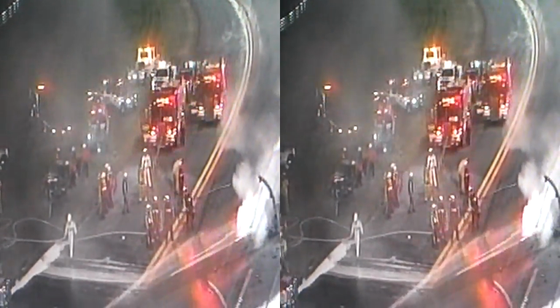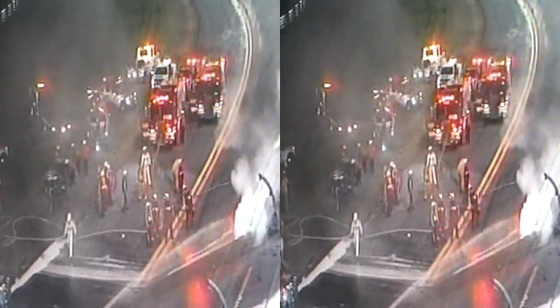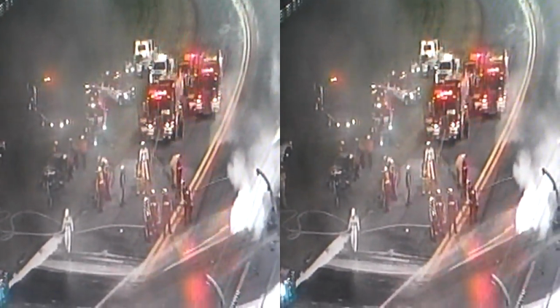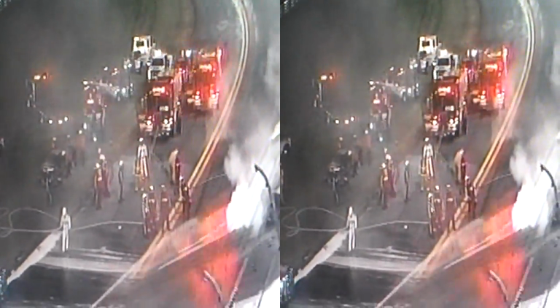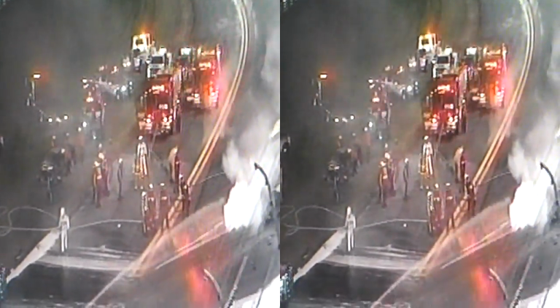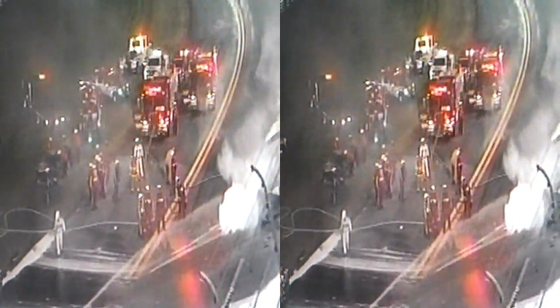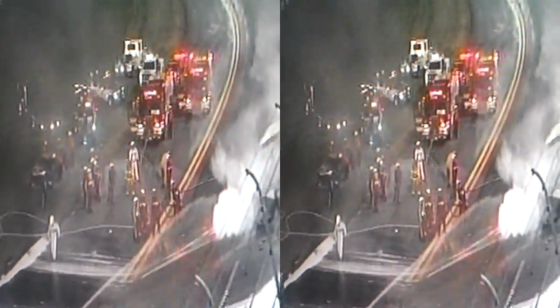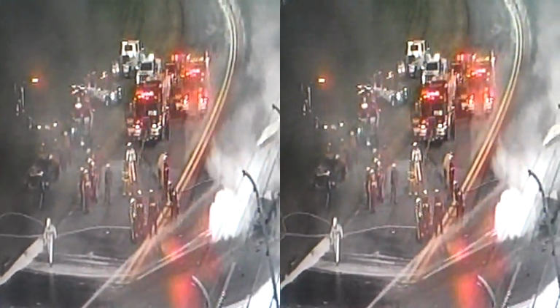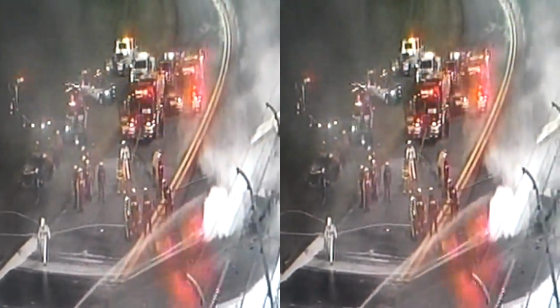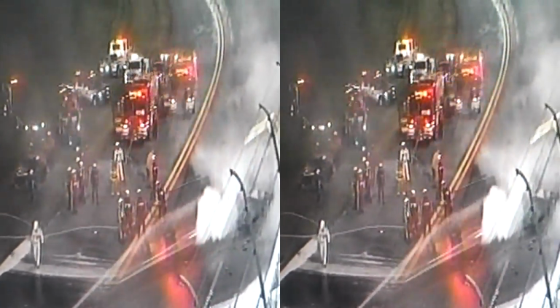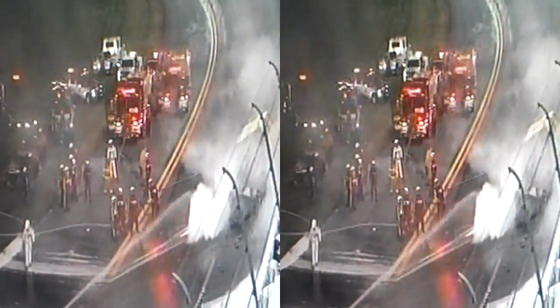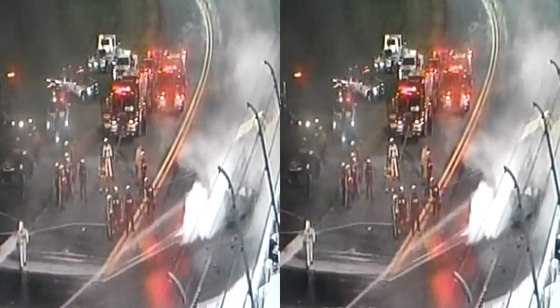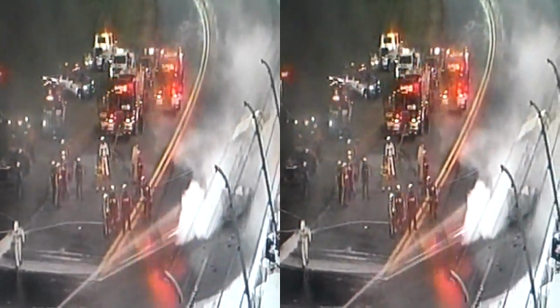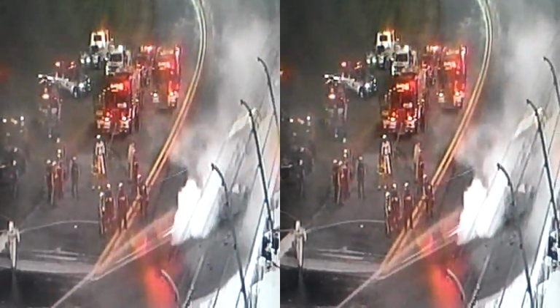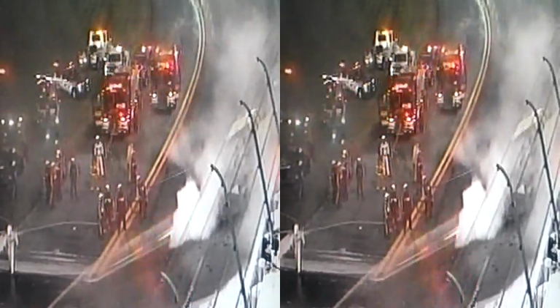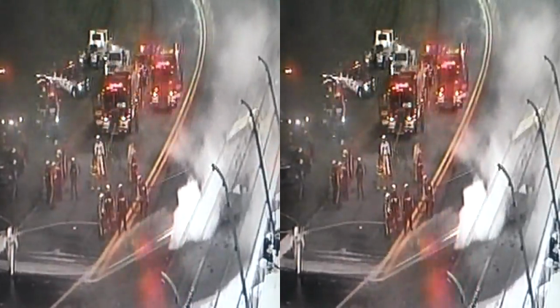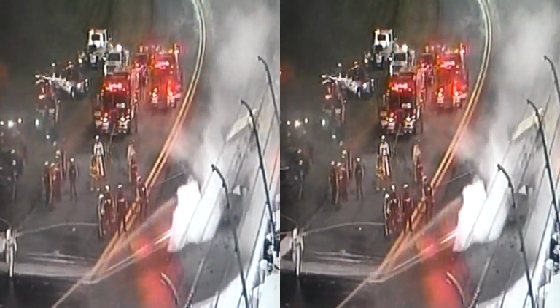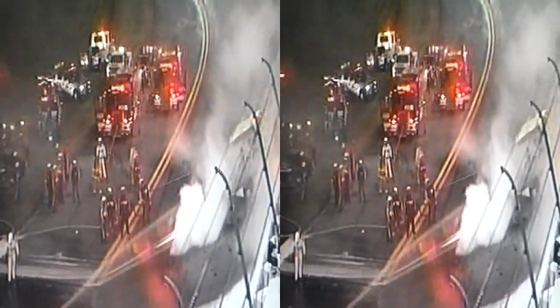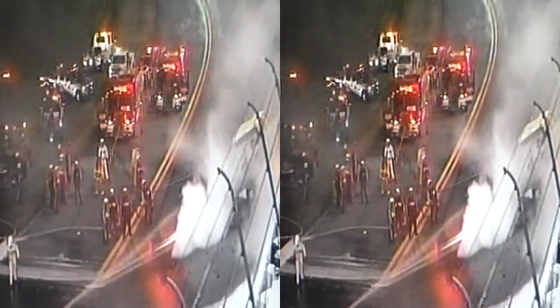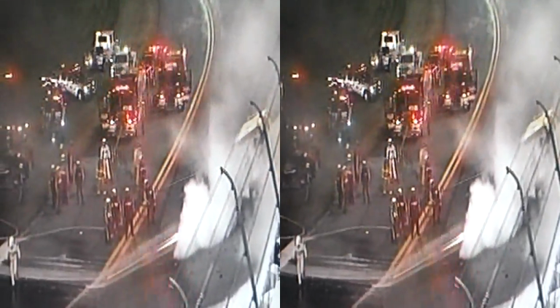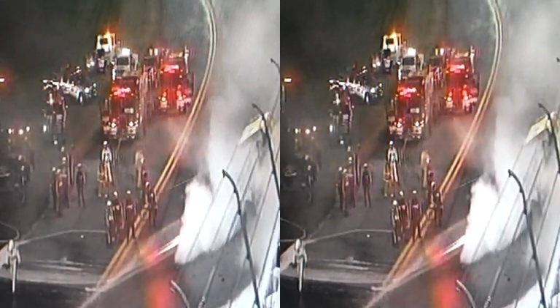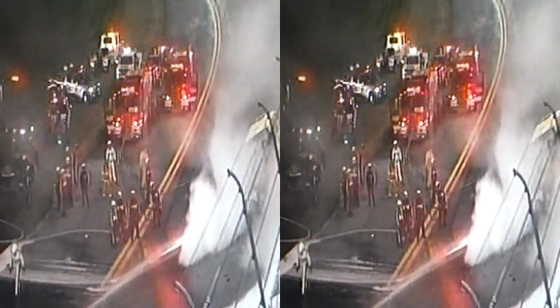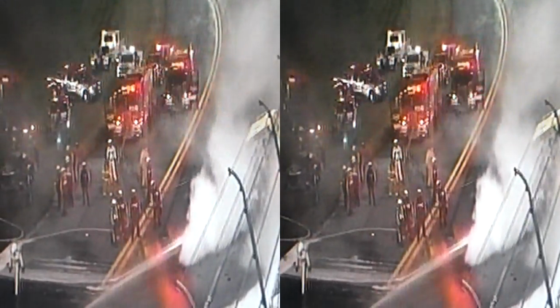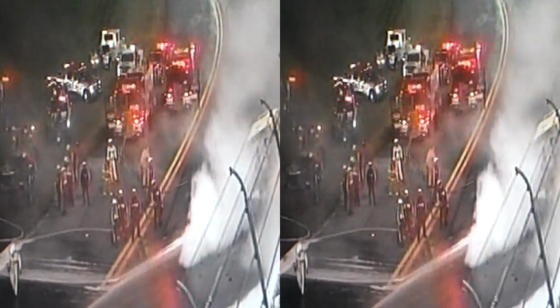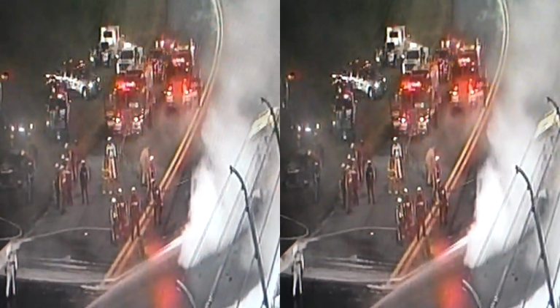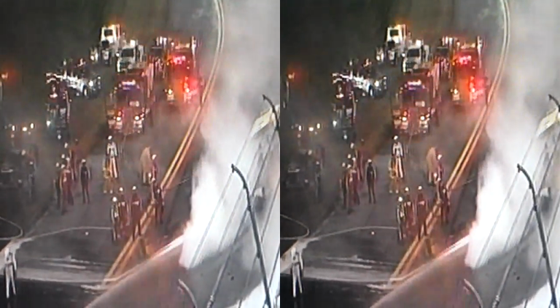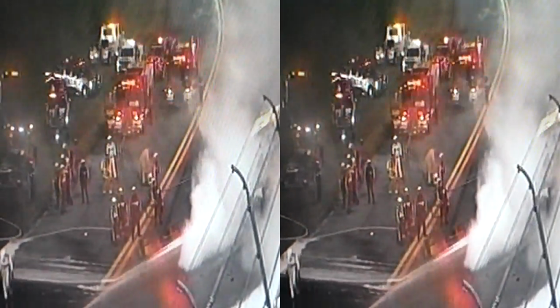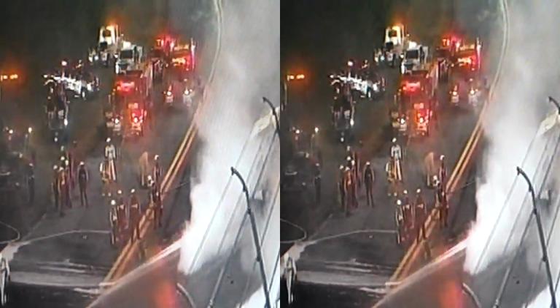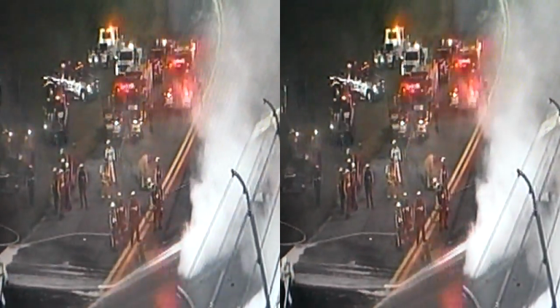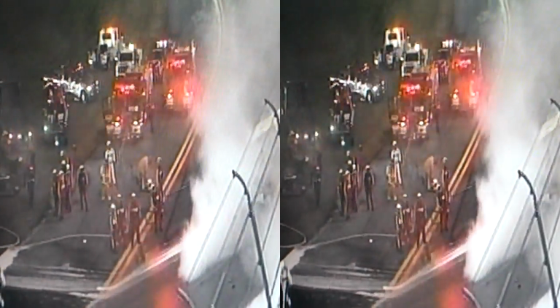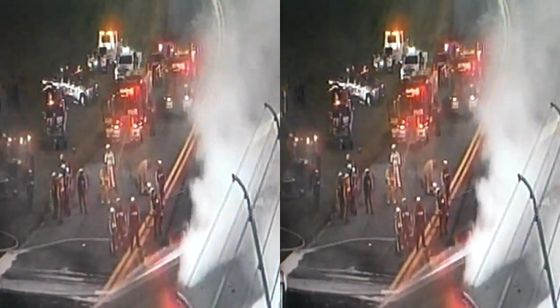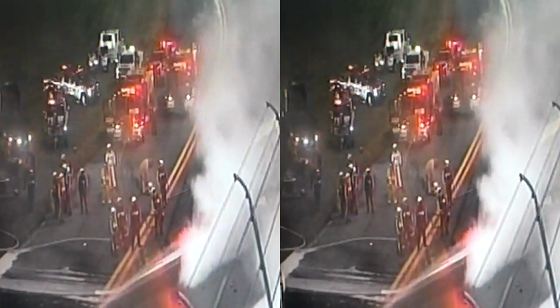You all right? You all right? This guy's trying to get out of the car. He might be on fire. Get out of the car.